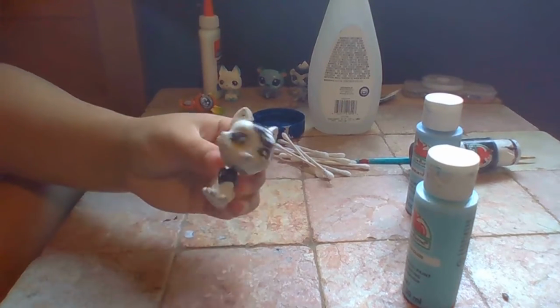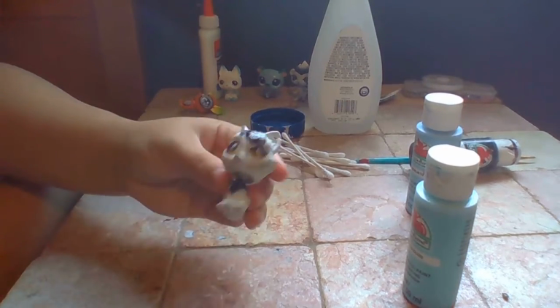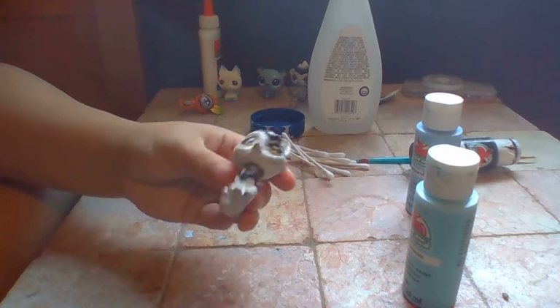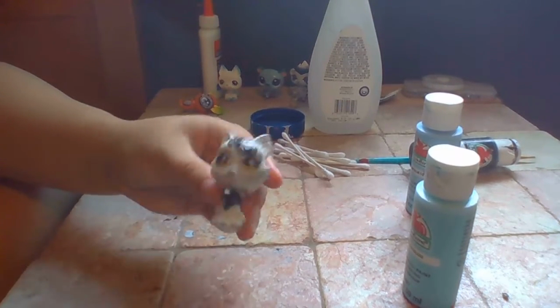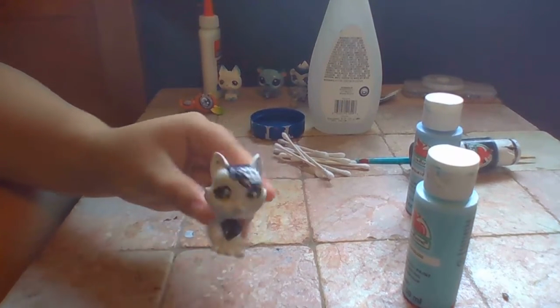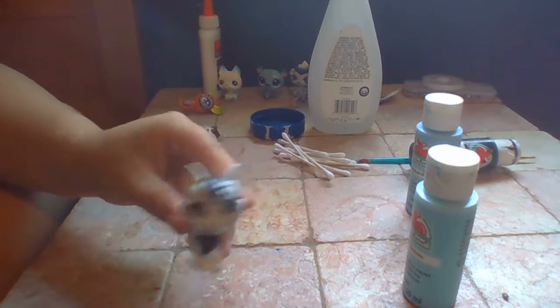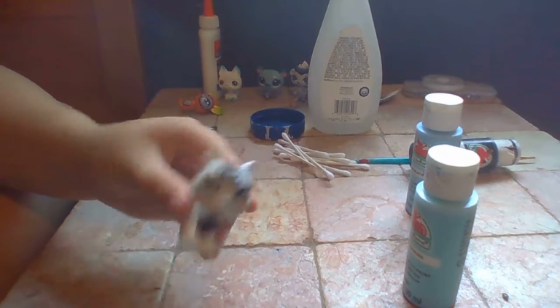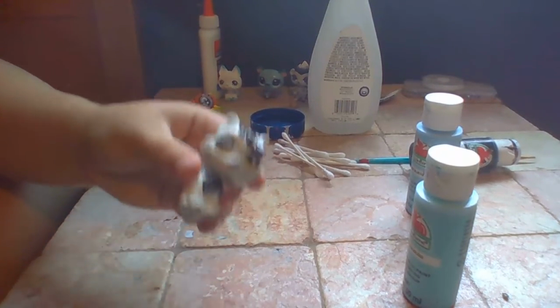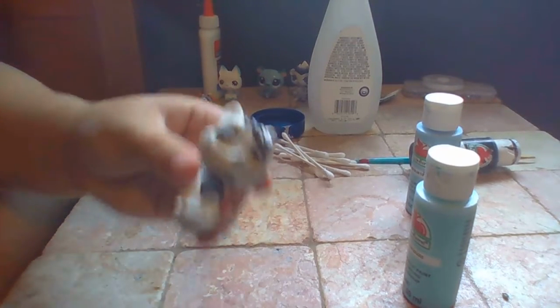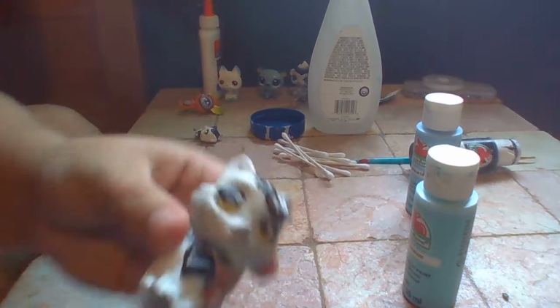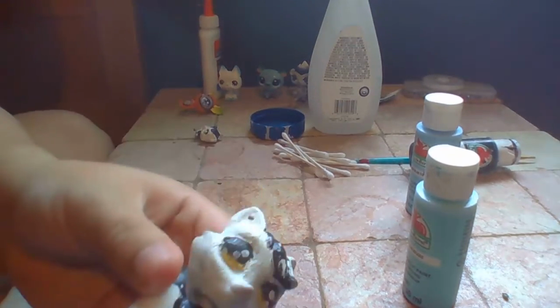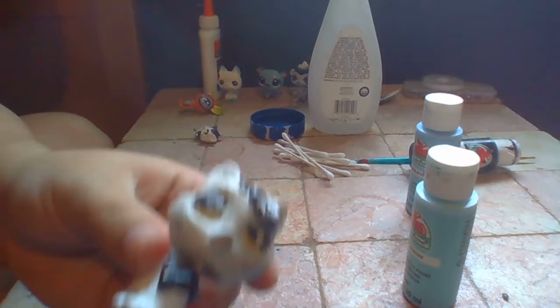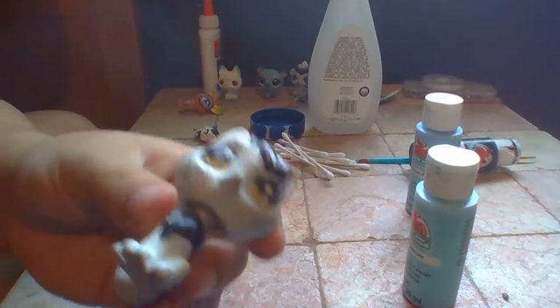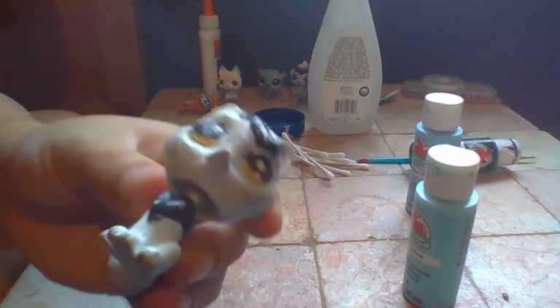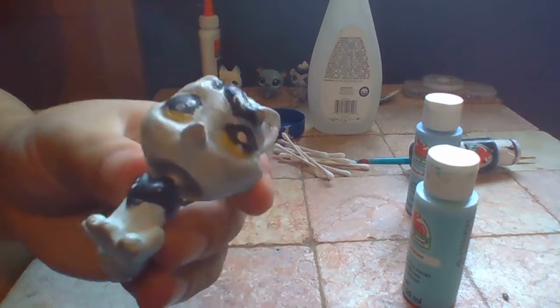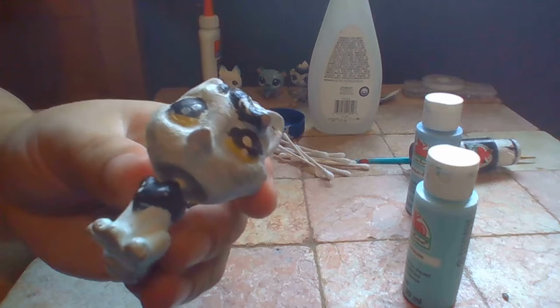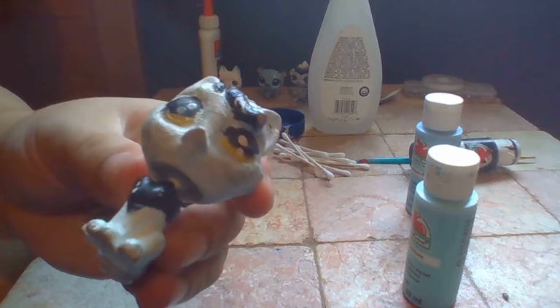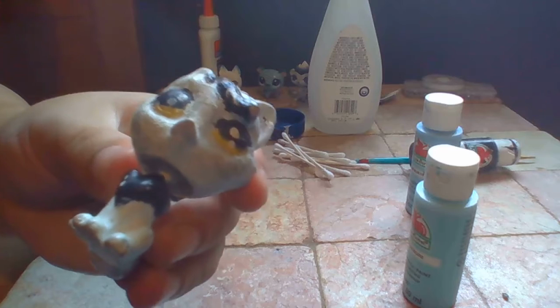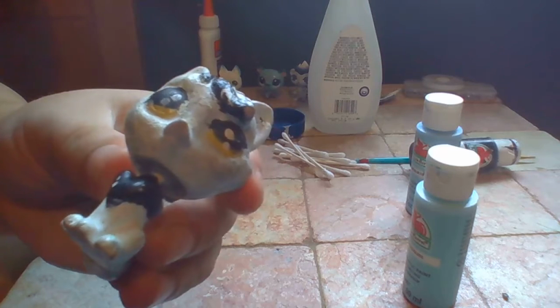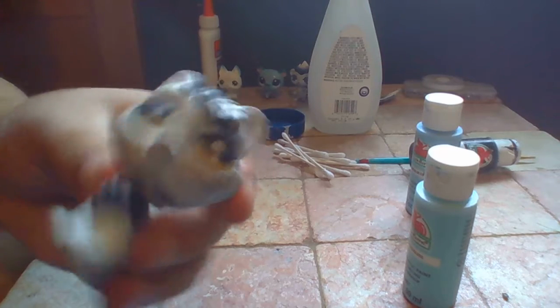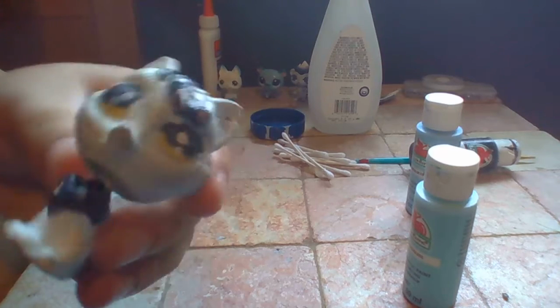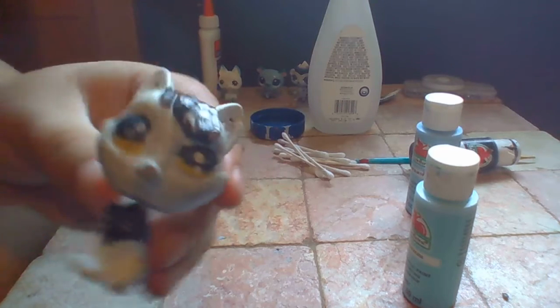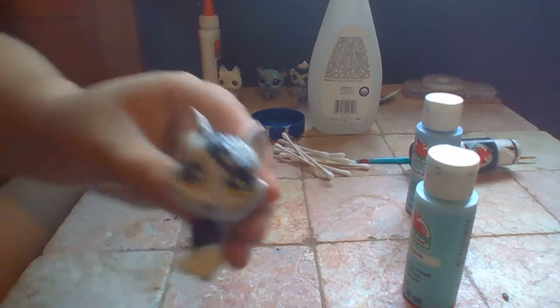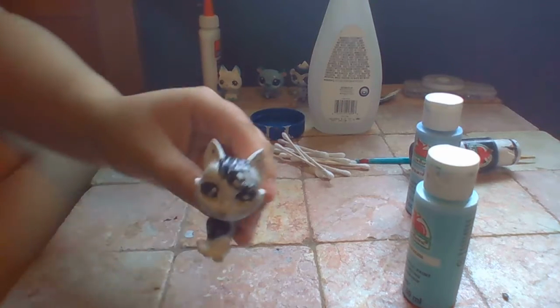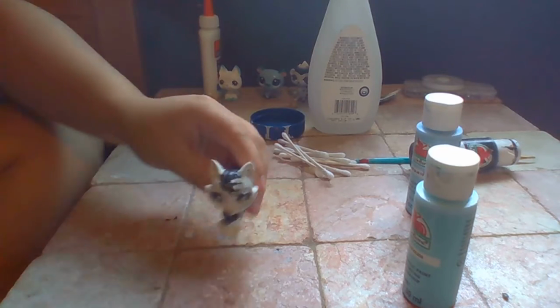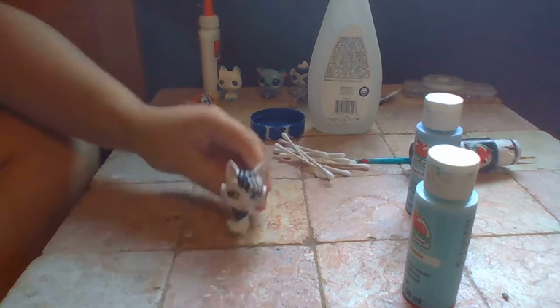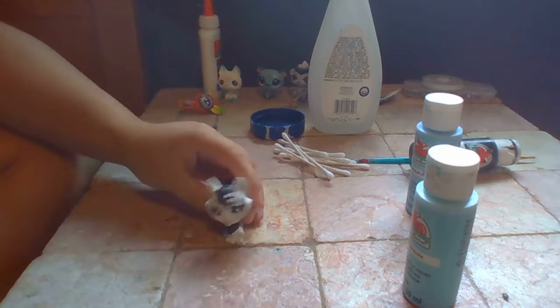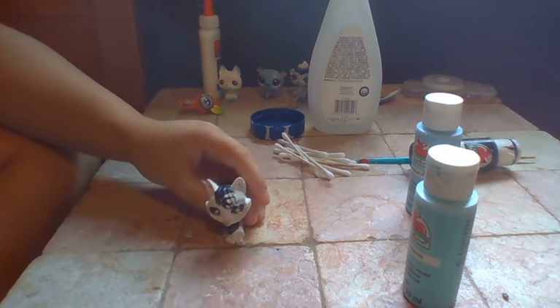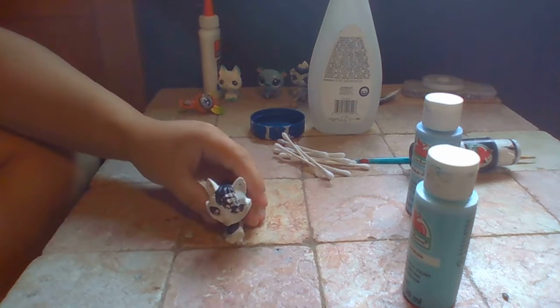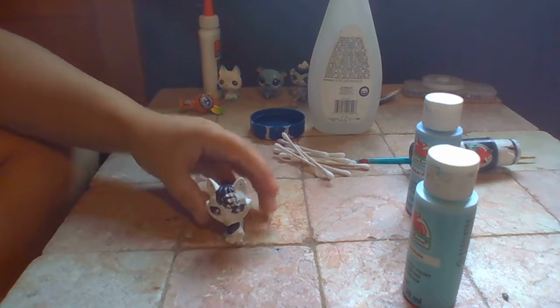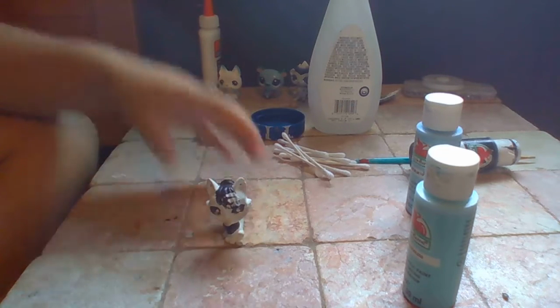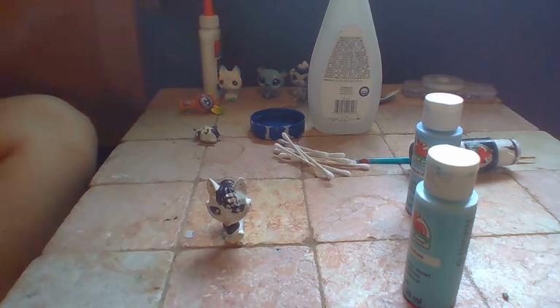This is Death the Kid. This is actually the Men's Cut.